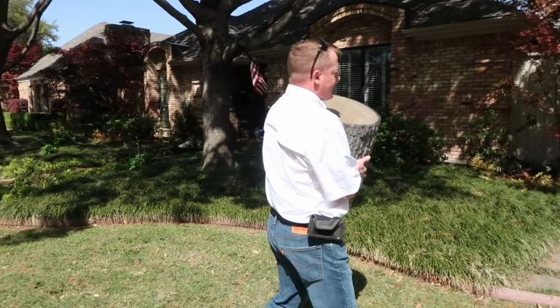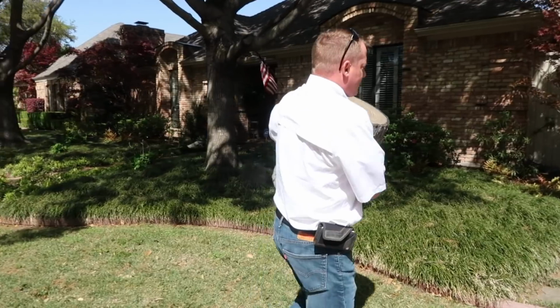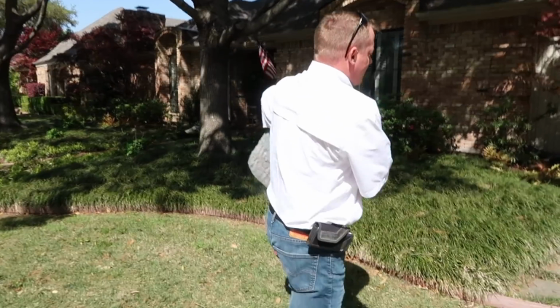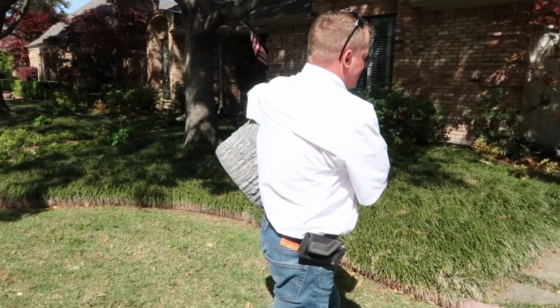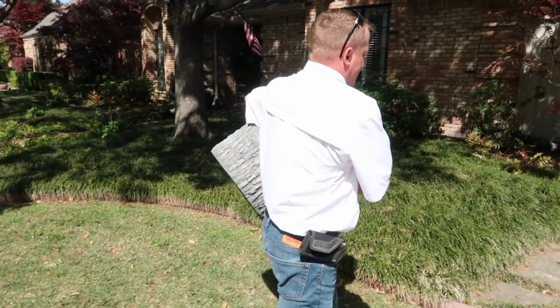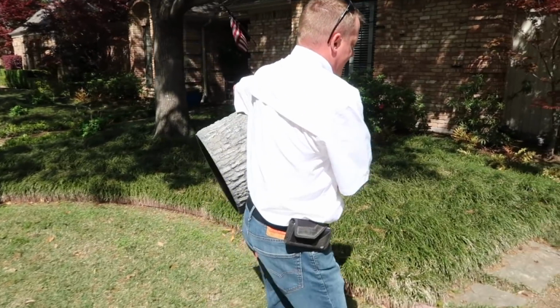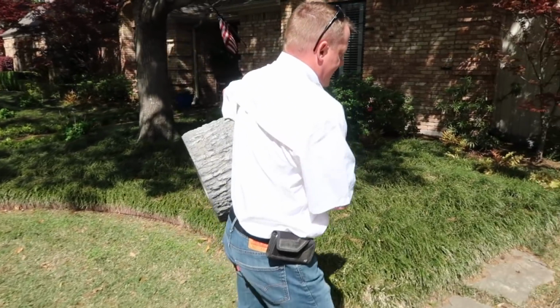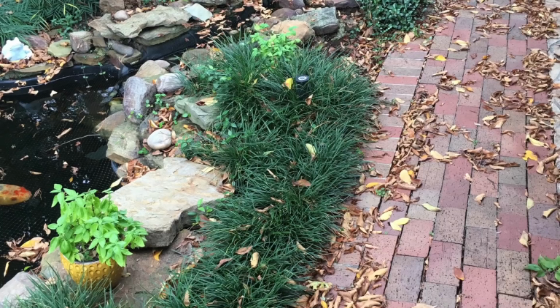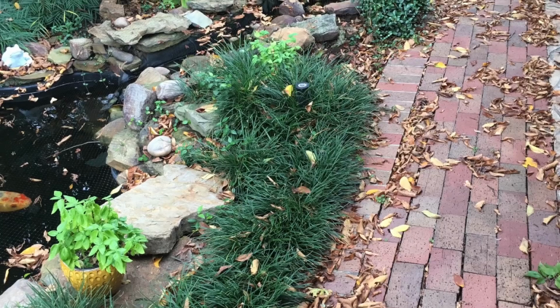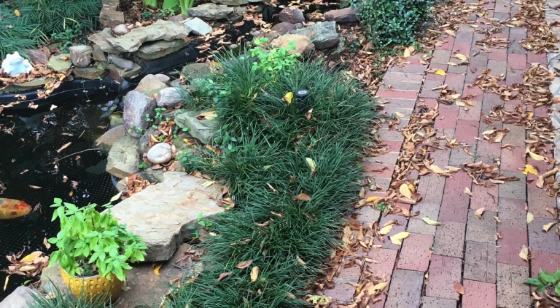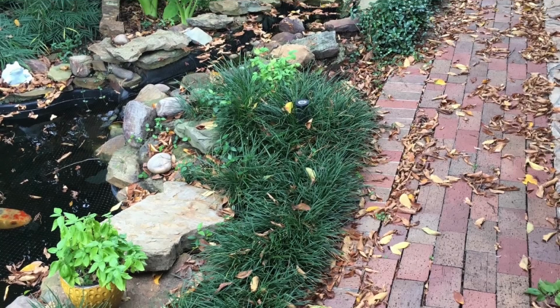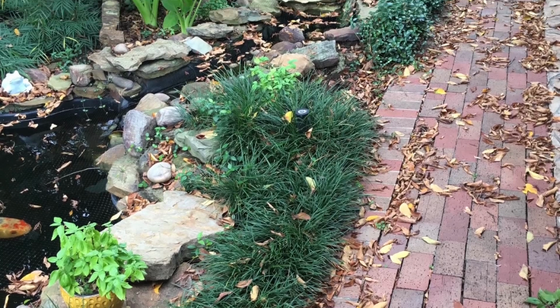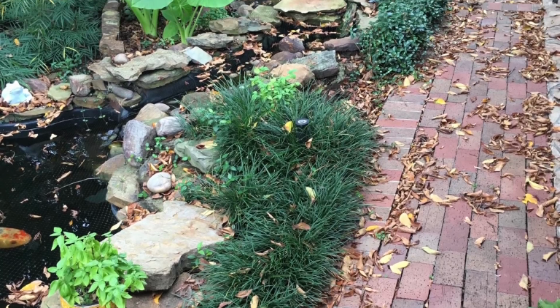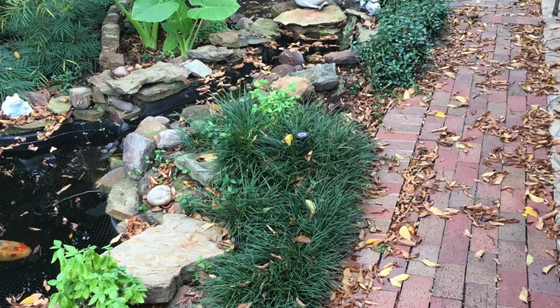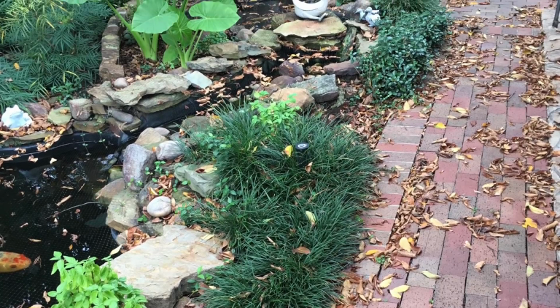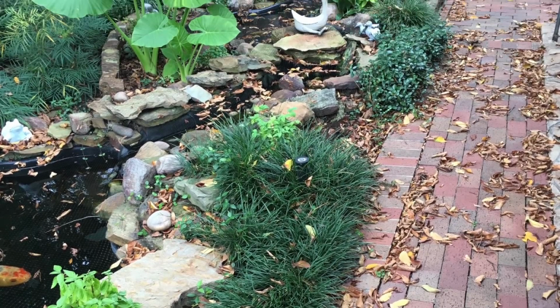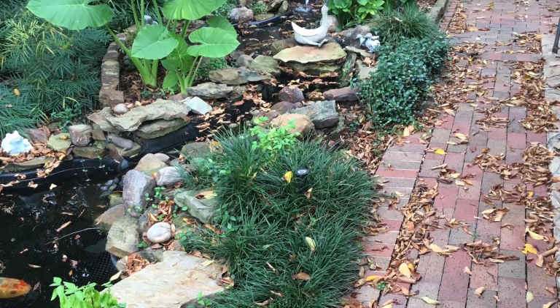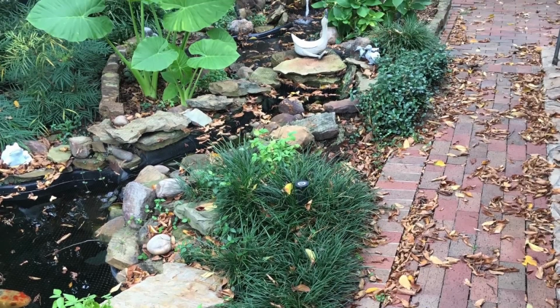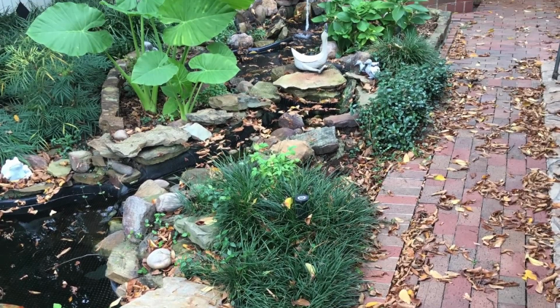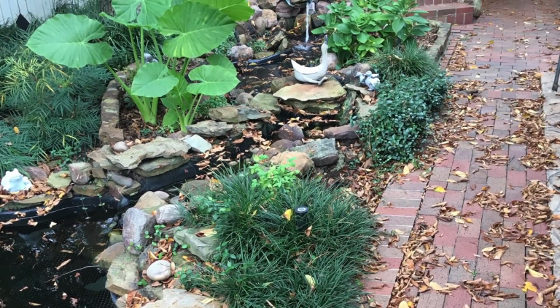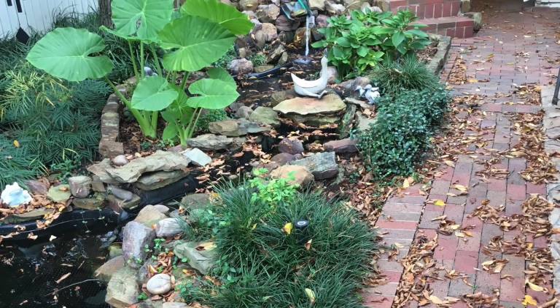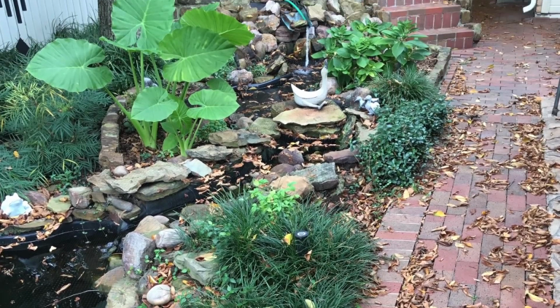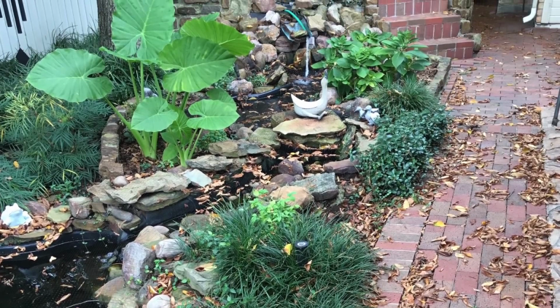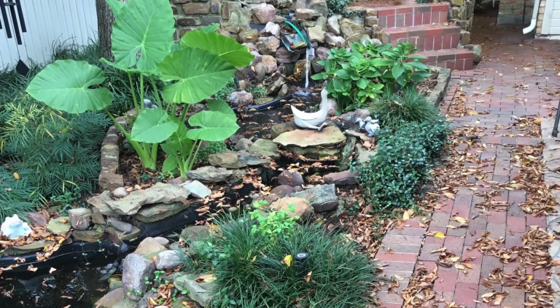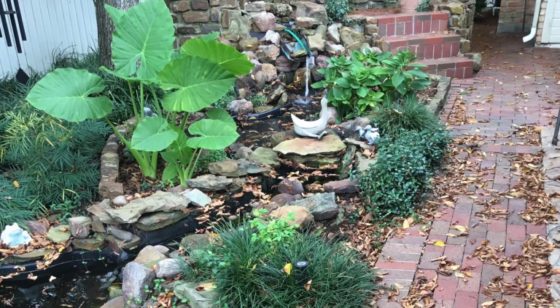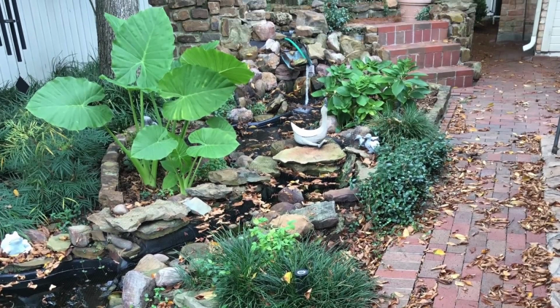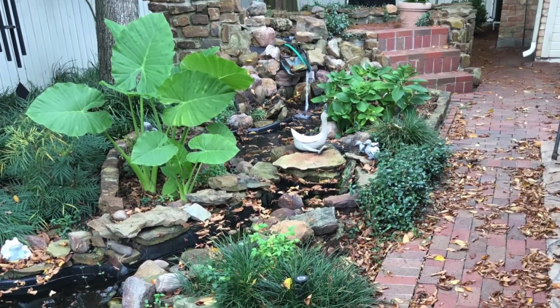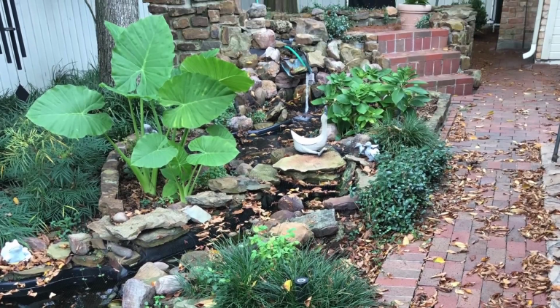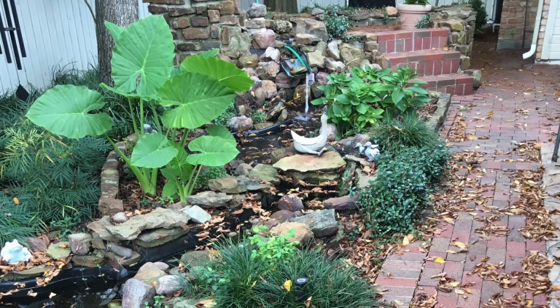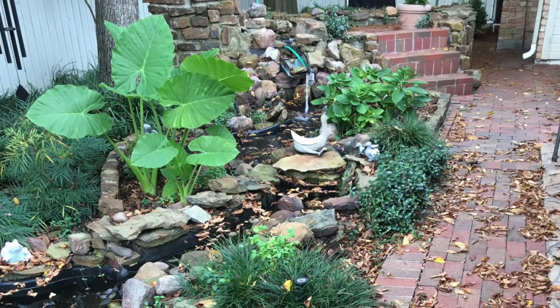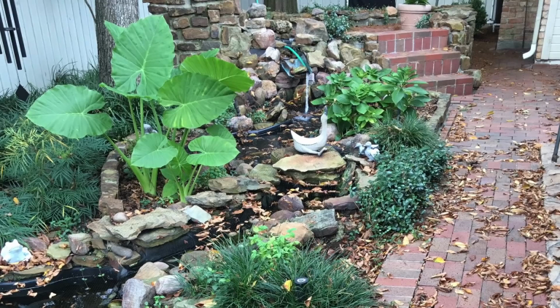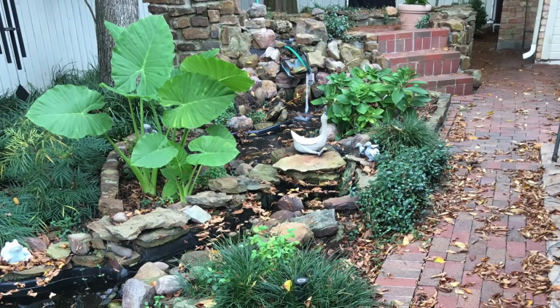This one was an existing pond — a pretty bad pond done wrong. We ripped that sucker out.